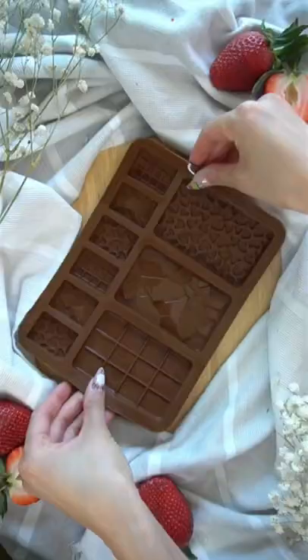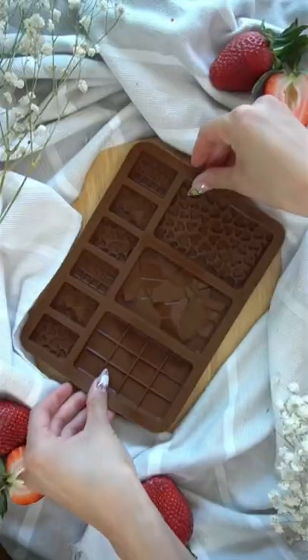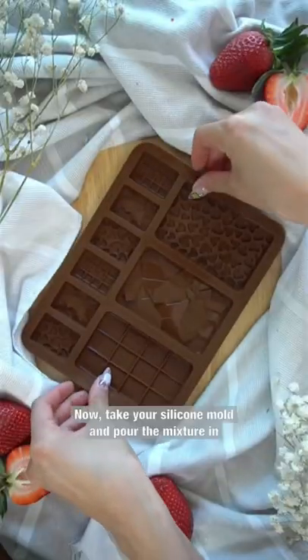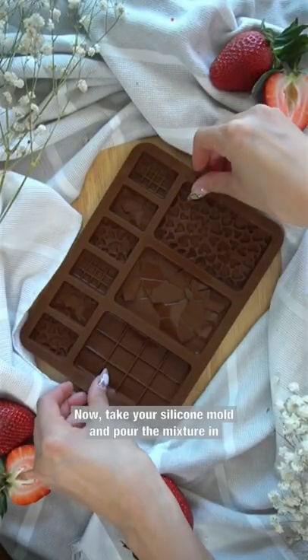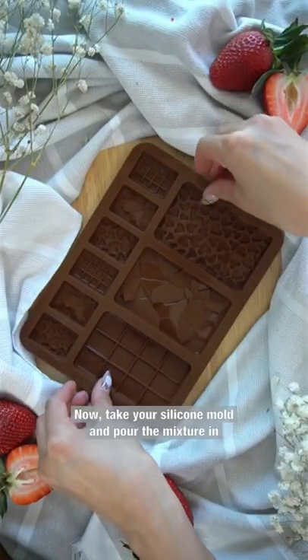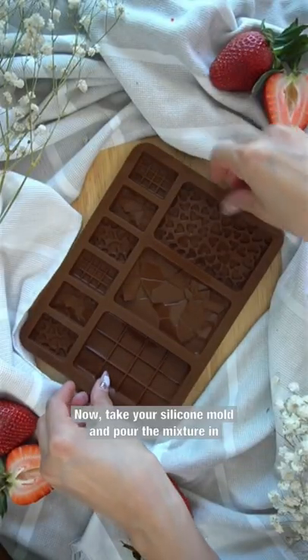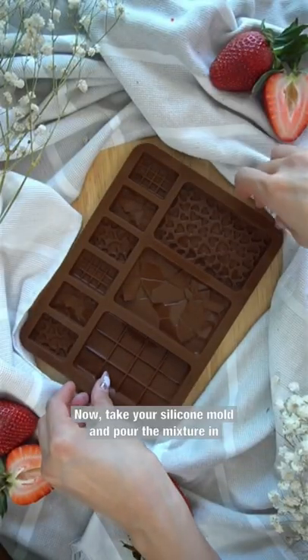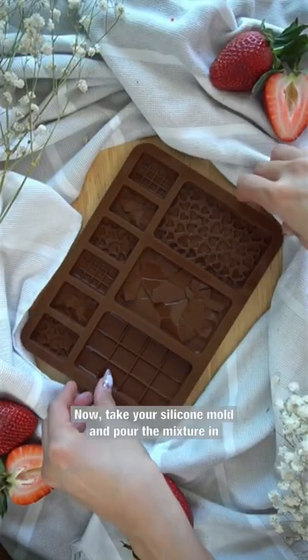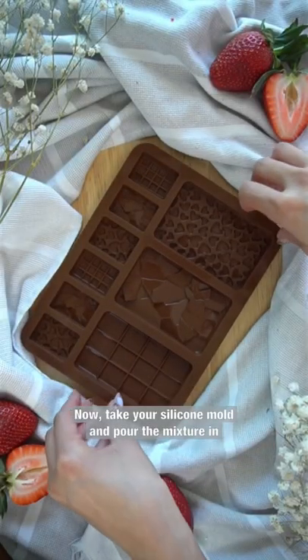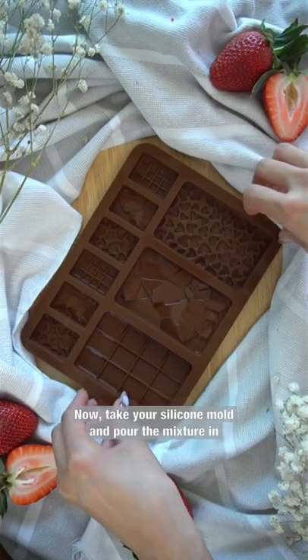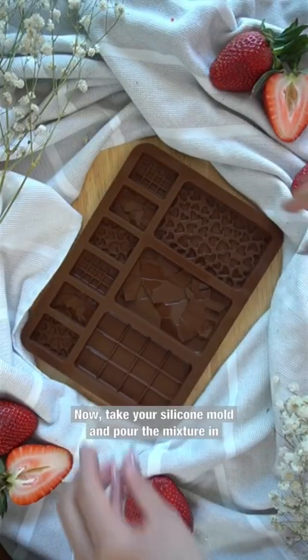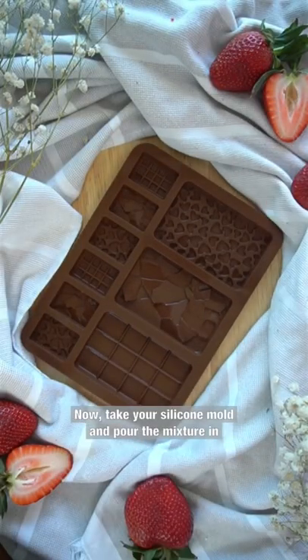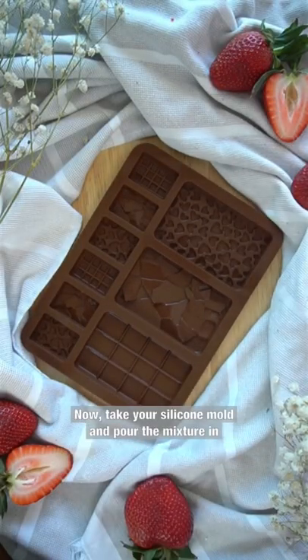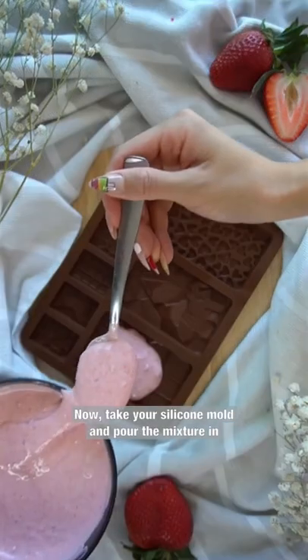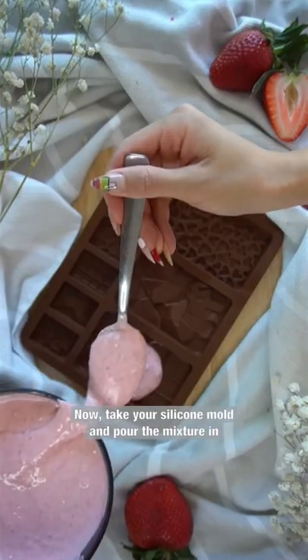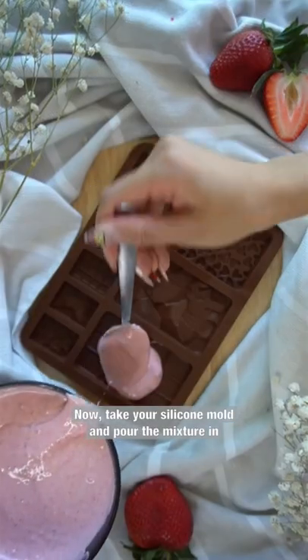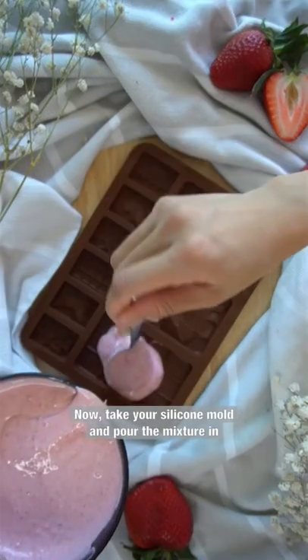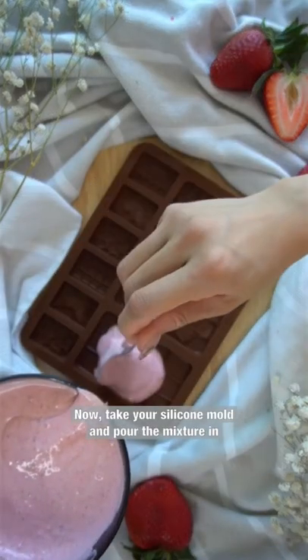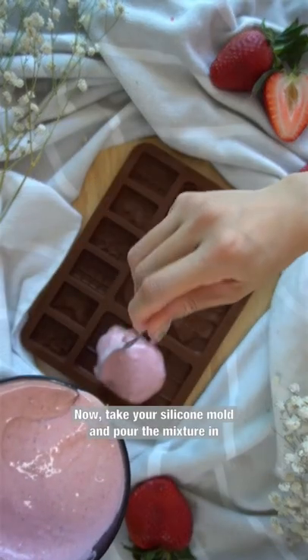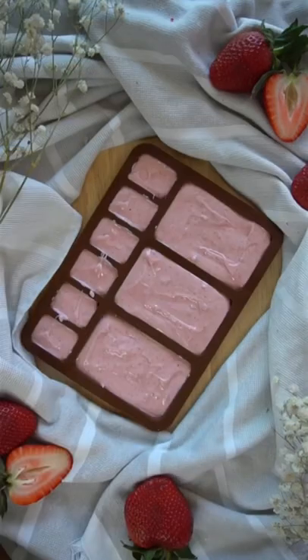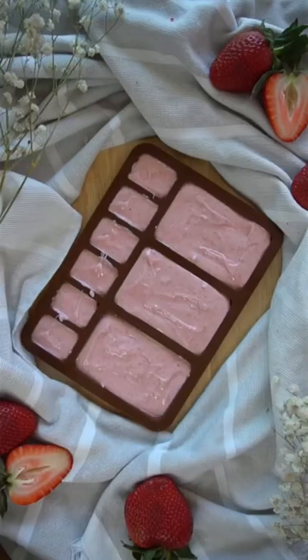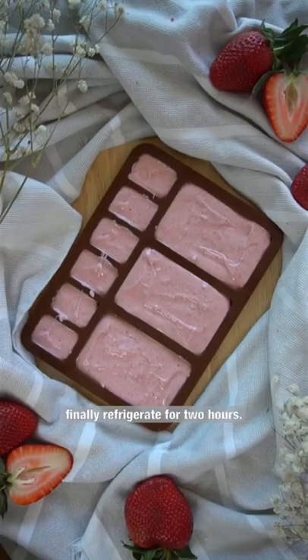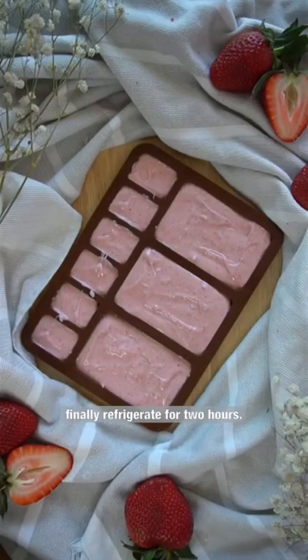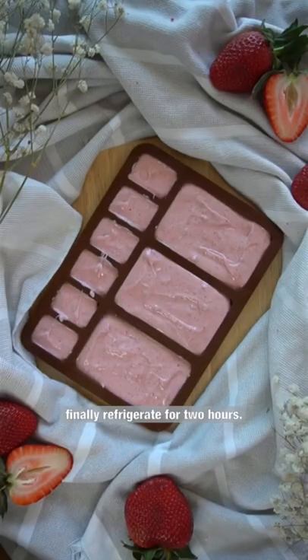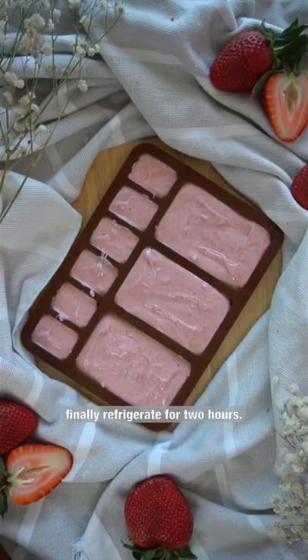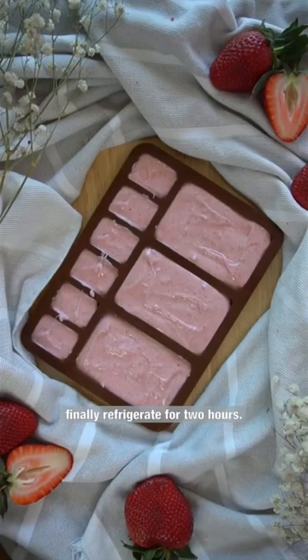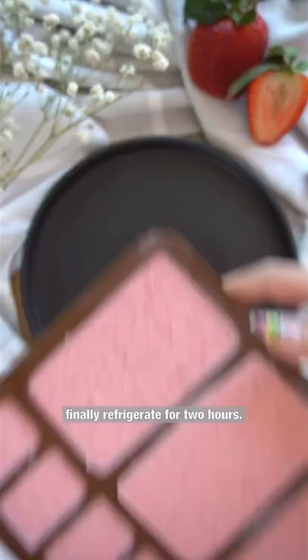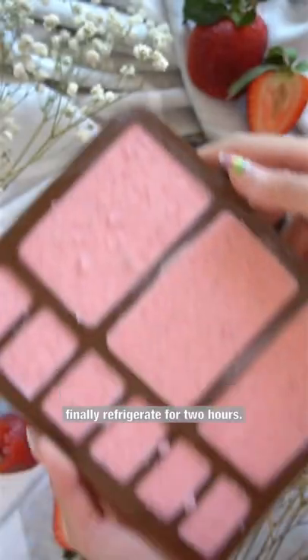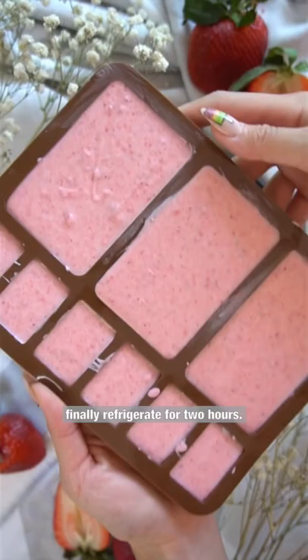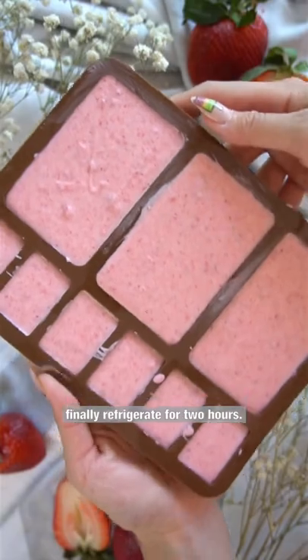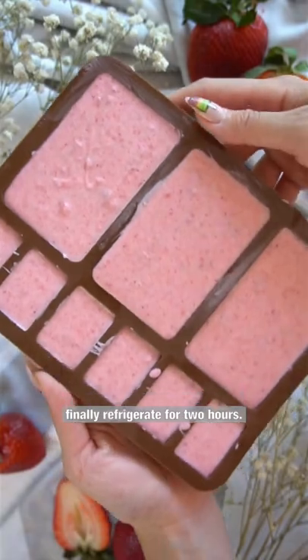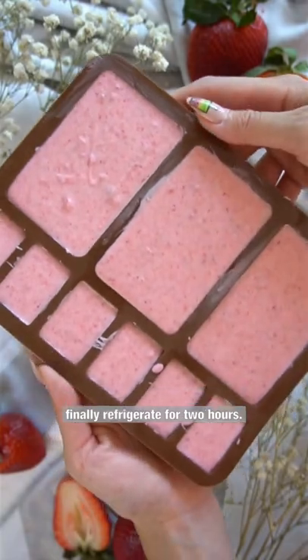Now take your silicone mold and pour the mixture in. Finally, refrigerate for 2 hours.